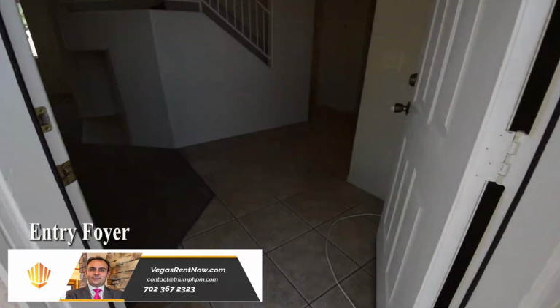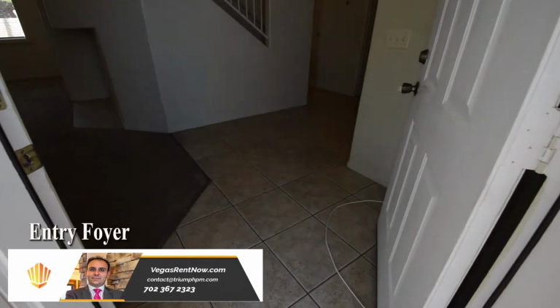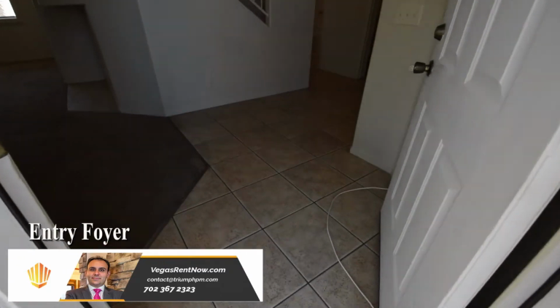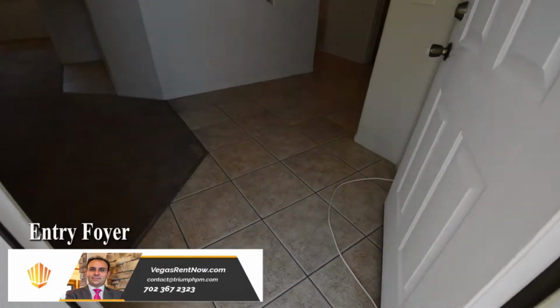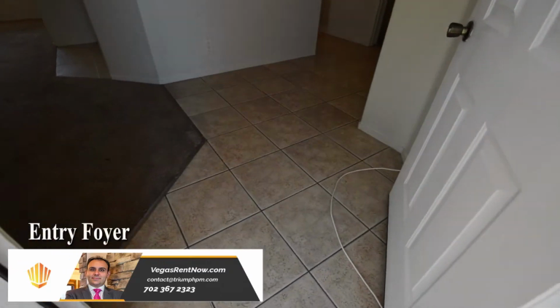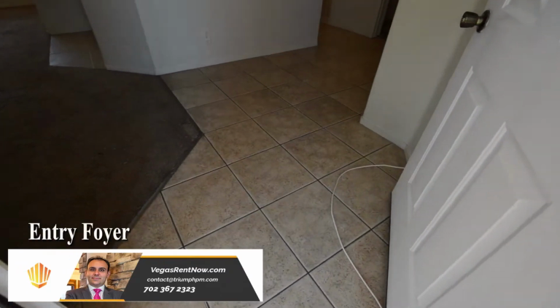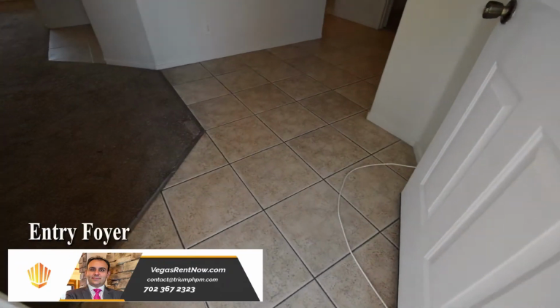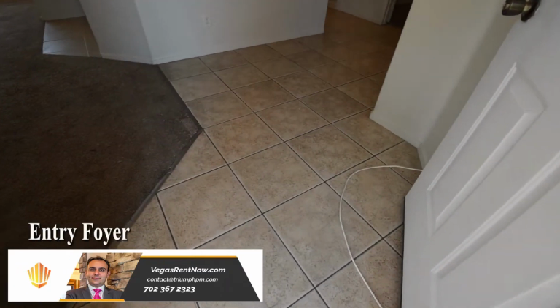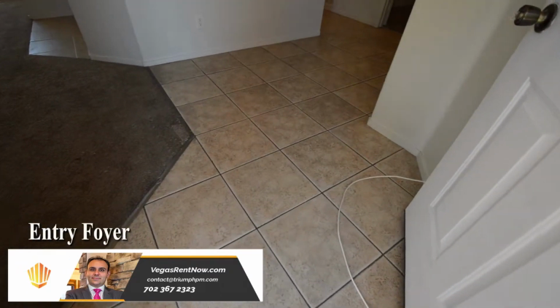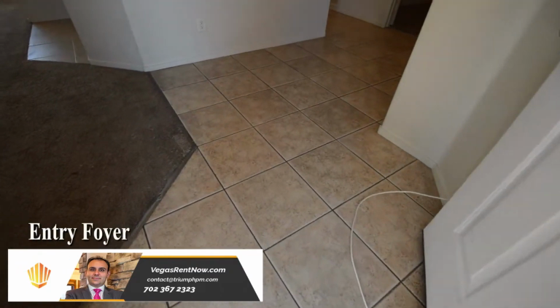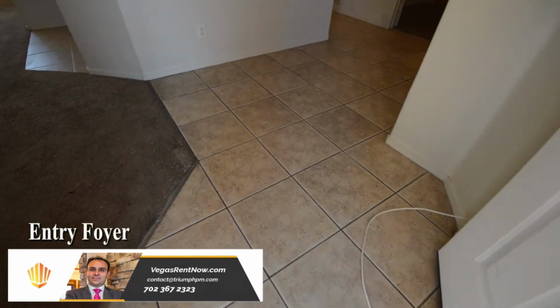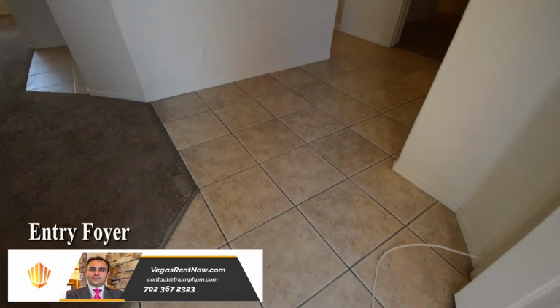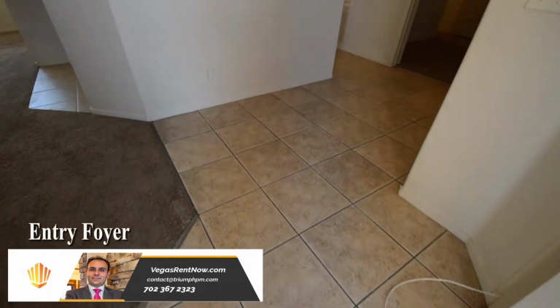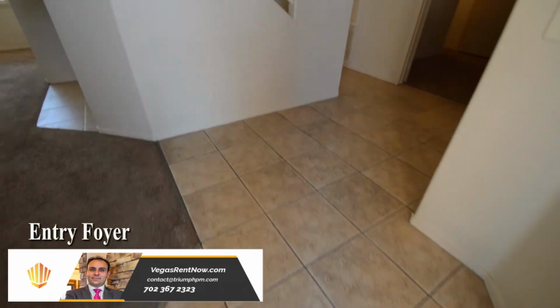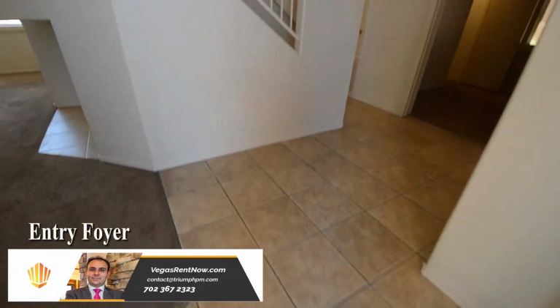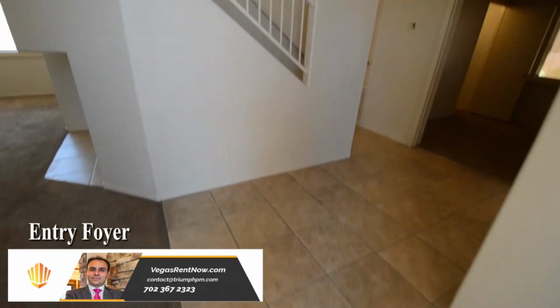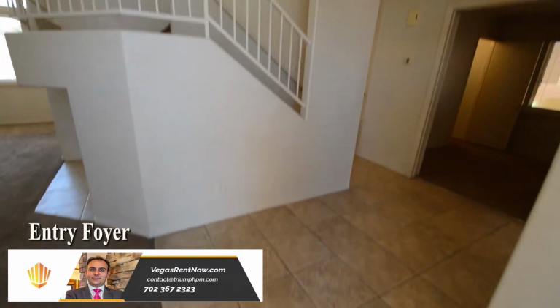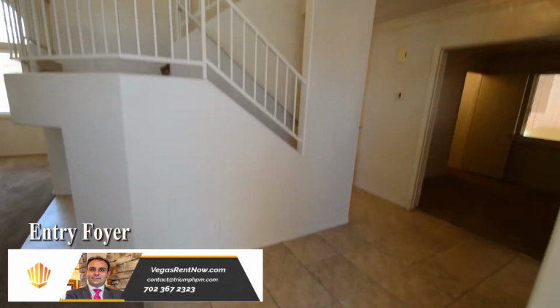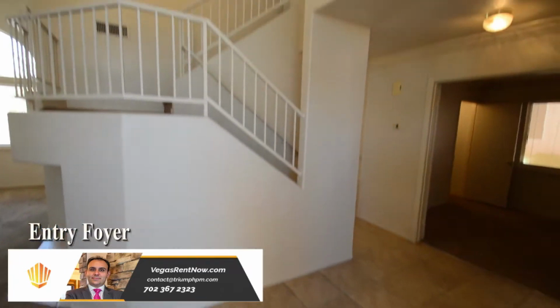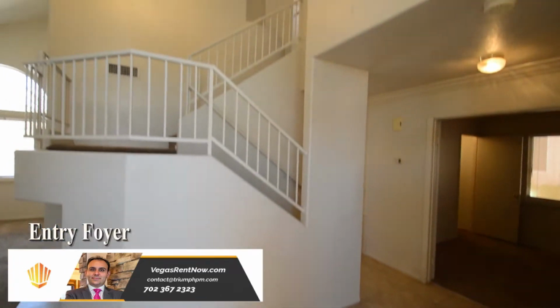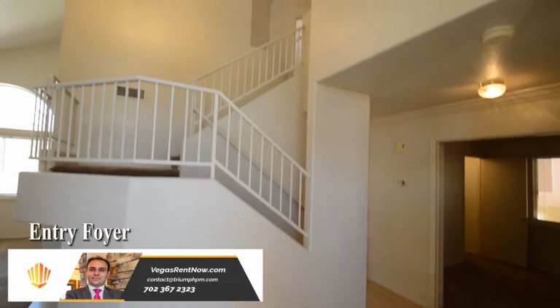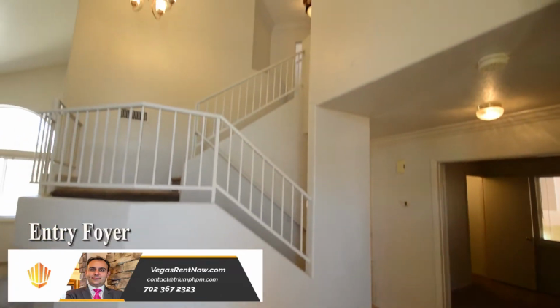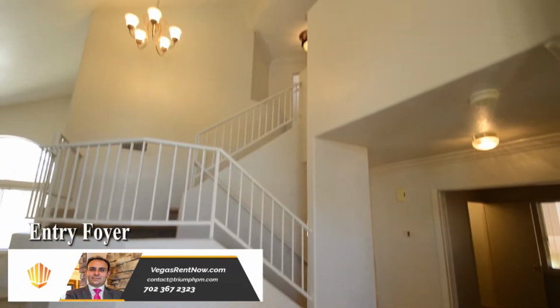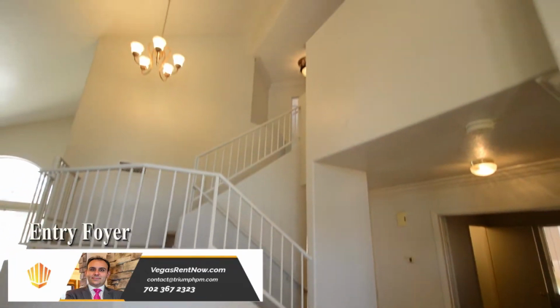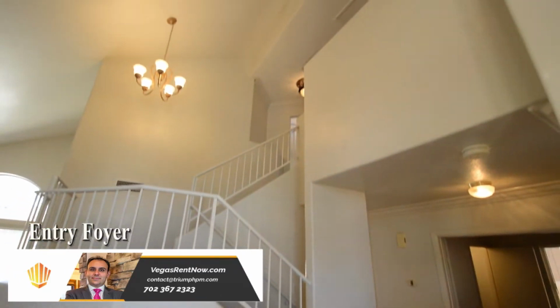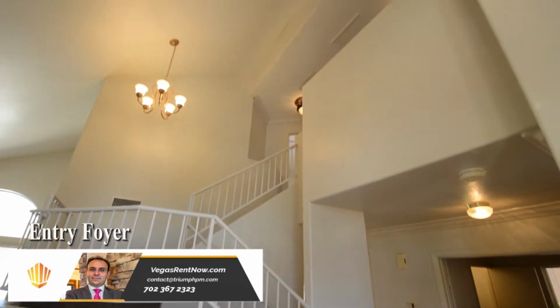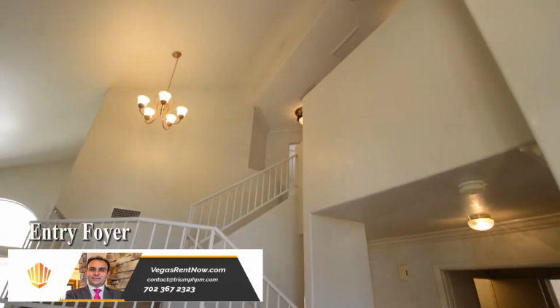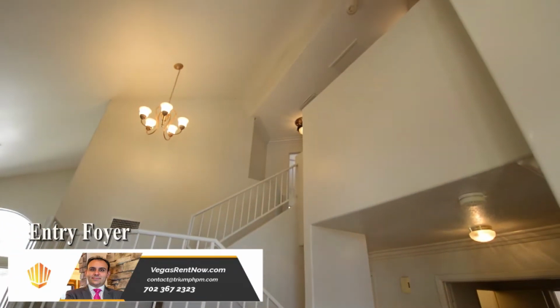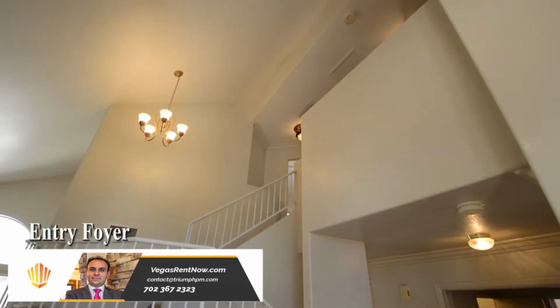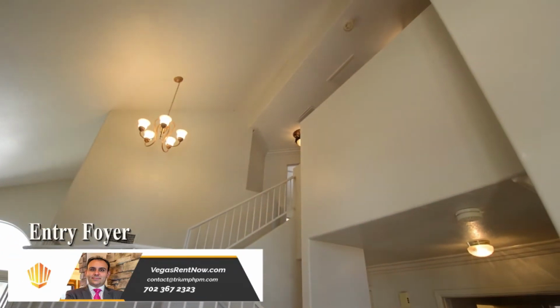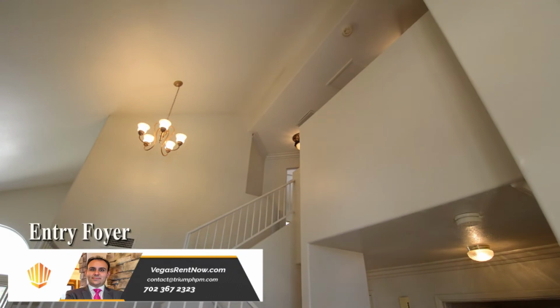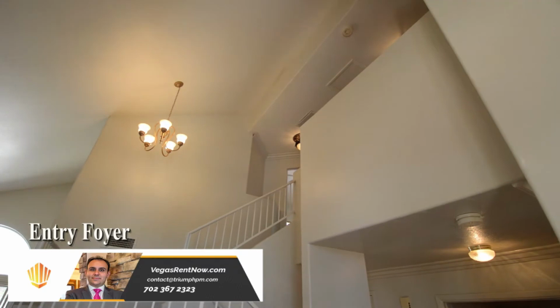The entry foyer has a tile floor that continues throughout the main walkways and a vaulted ceiling.